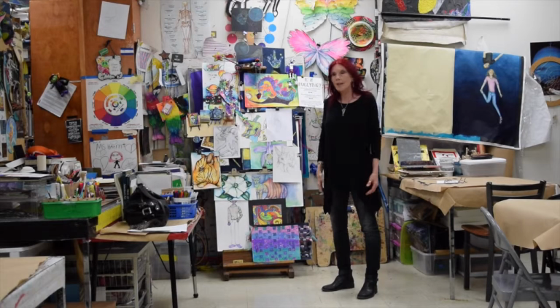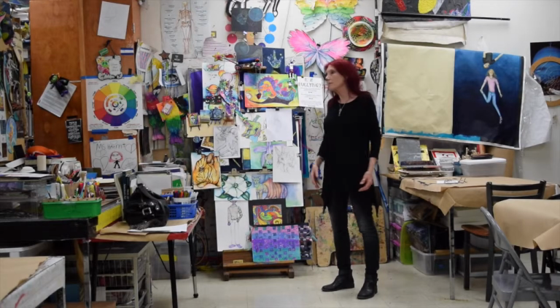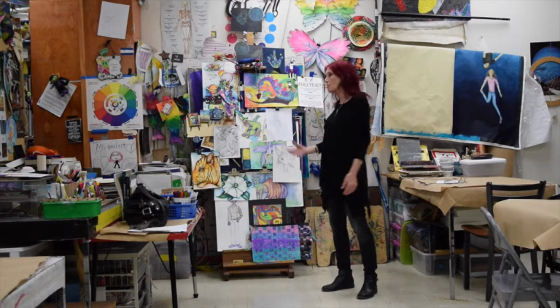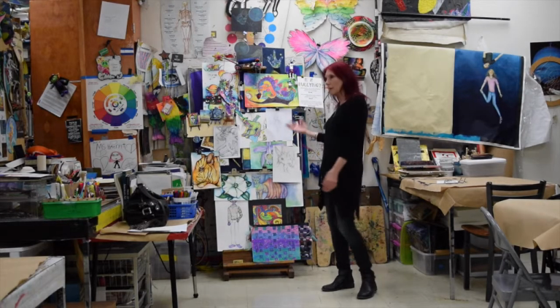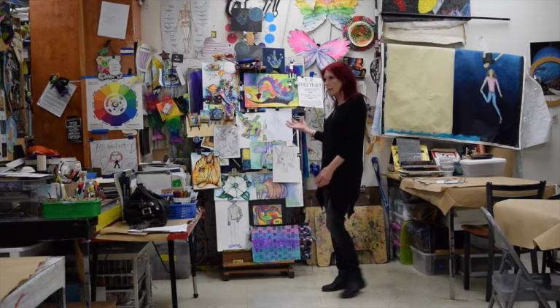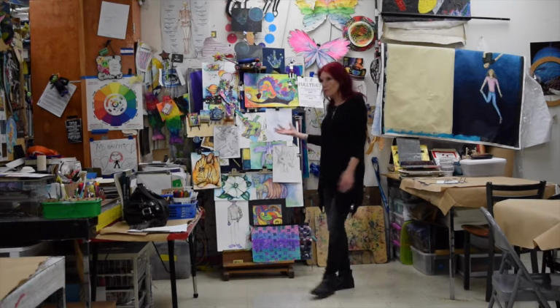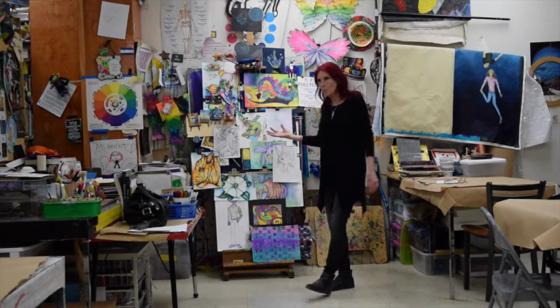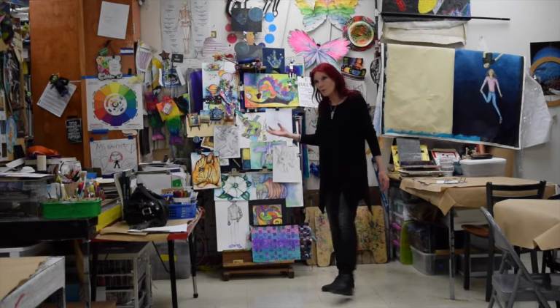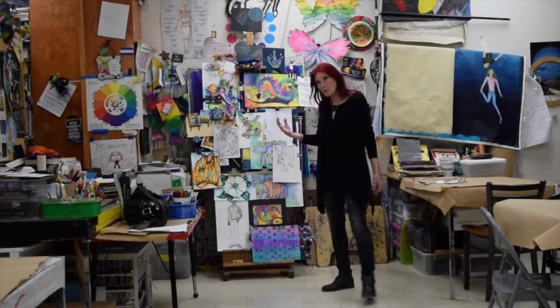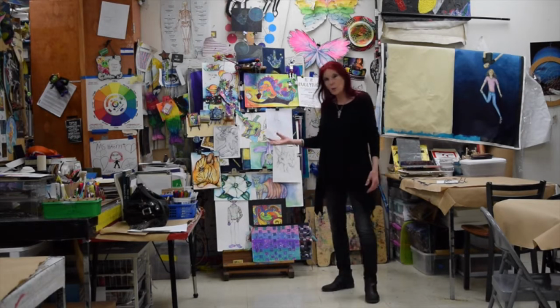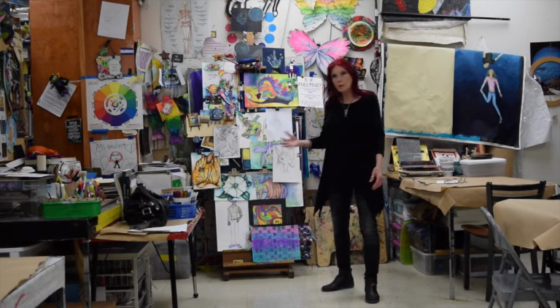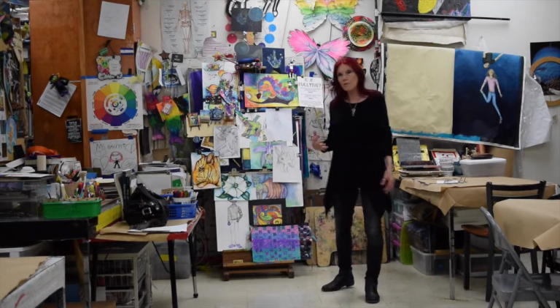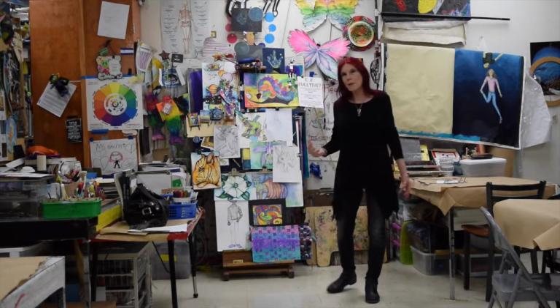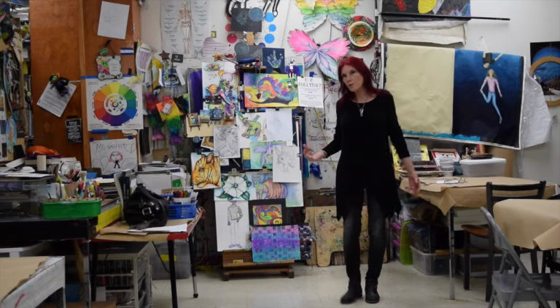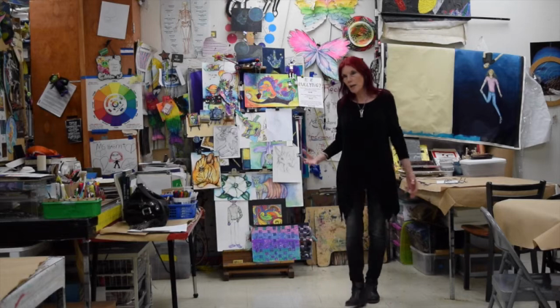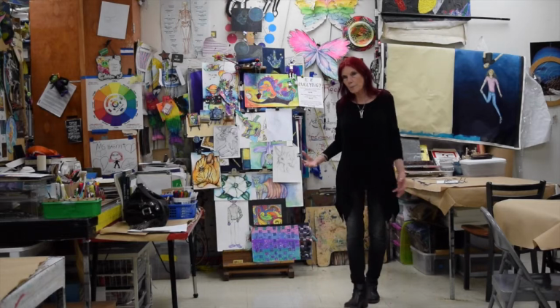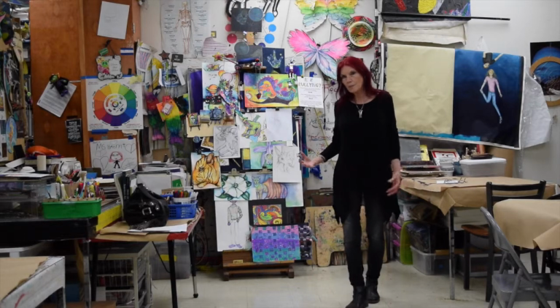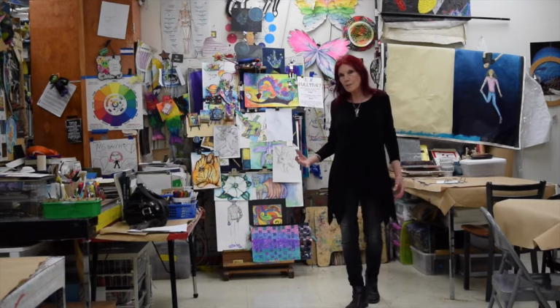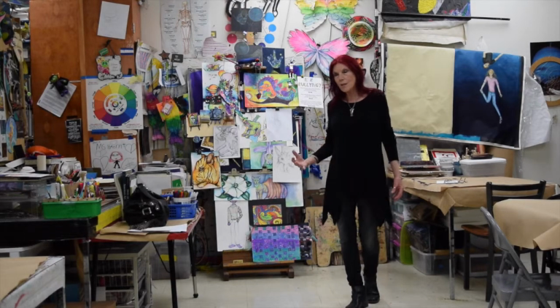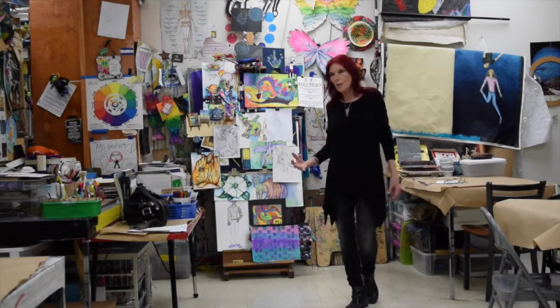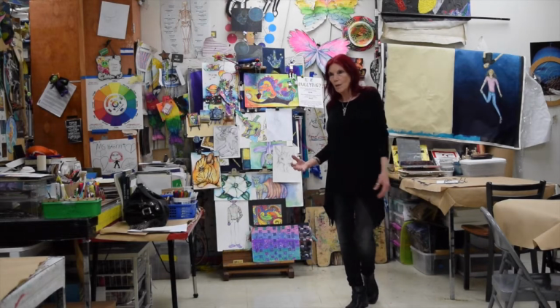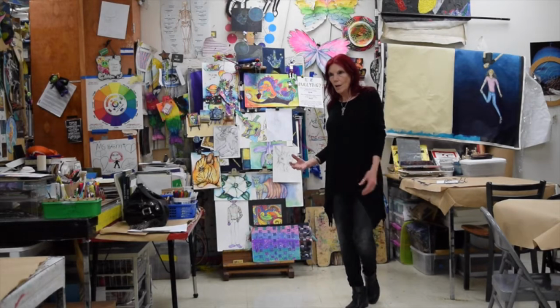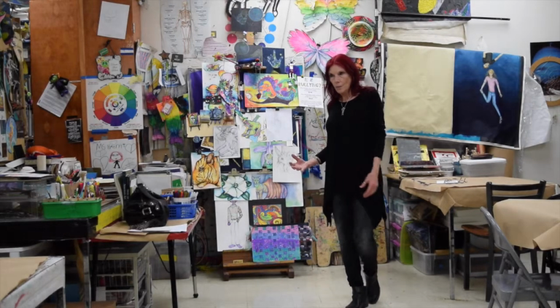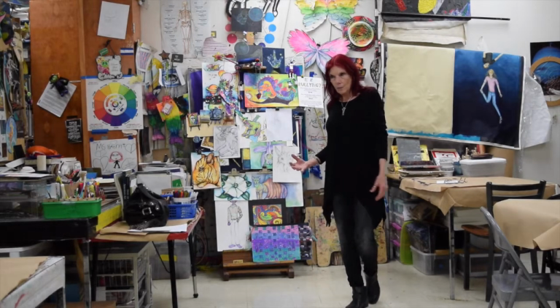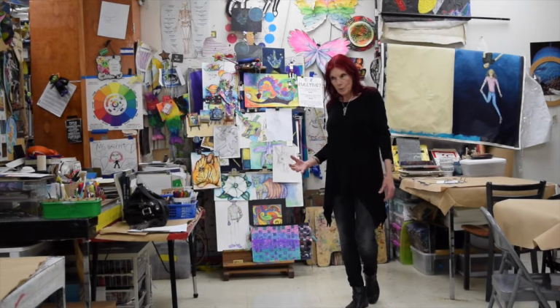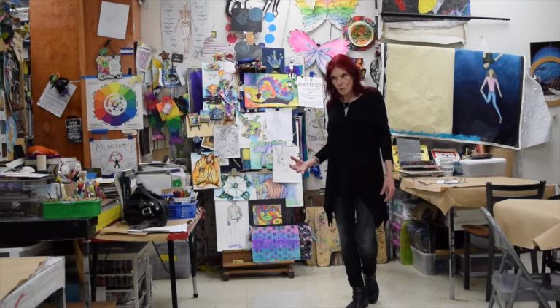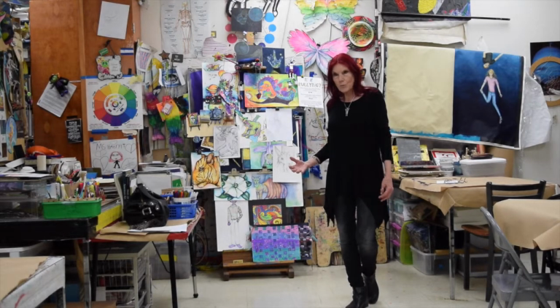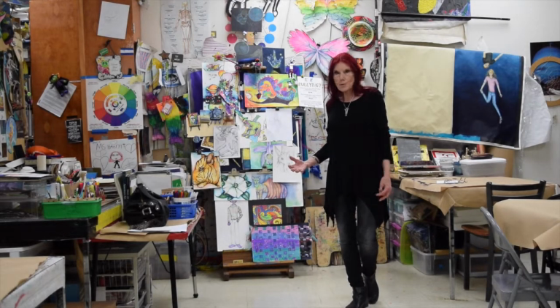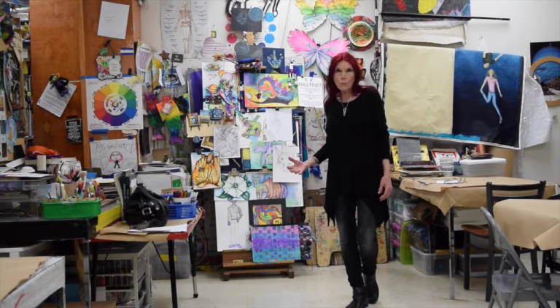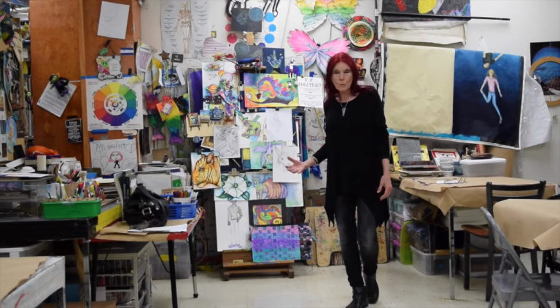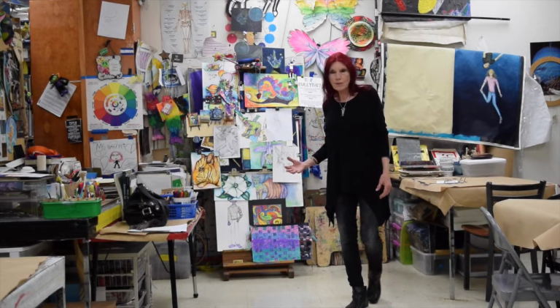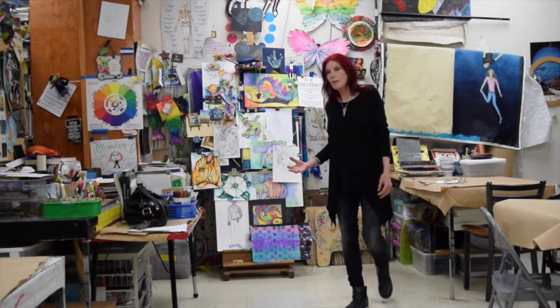This is my classroom, this is where a lot of the magic happens with my students and with myself.